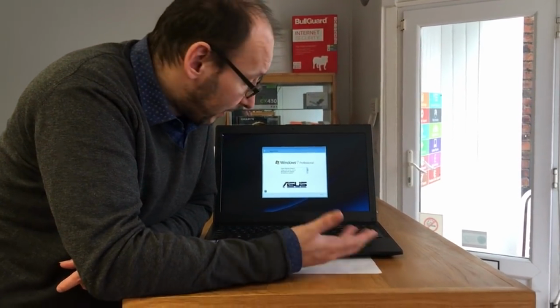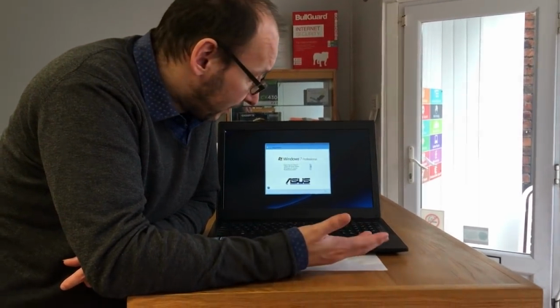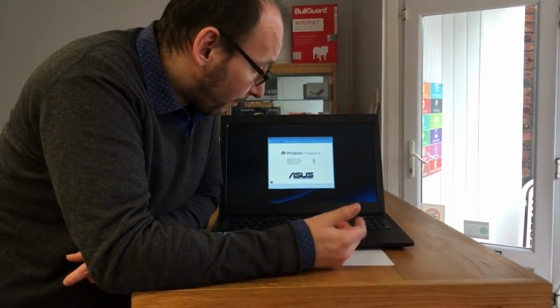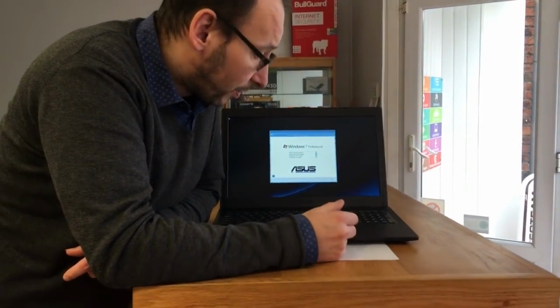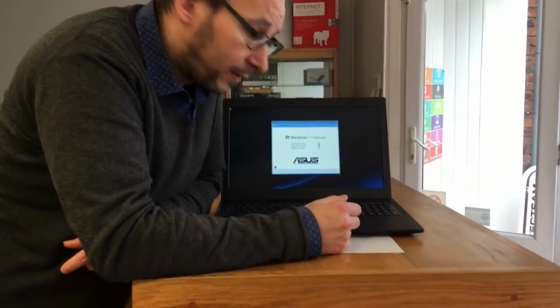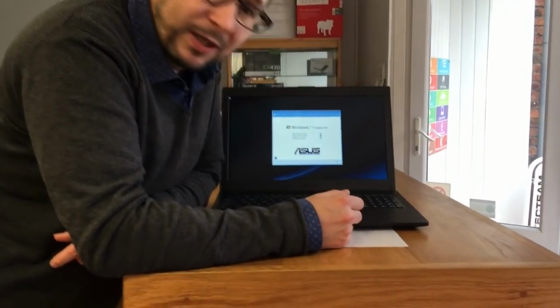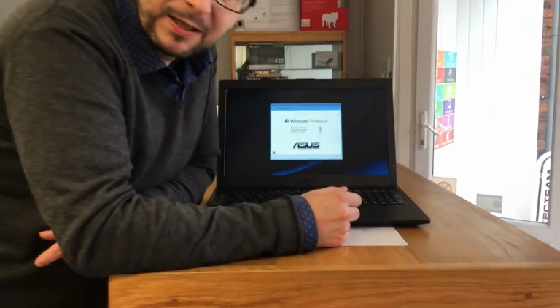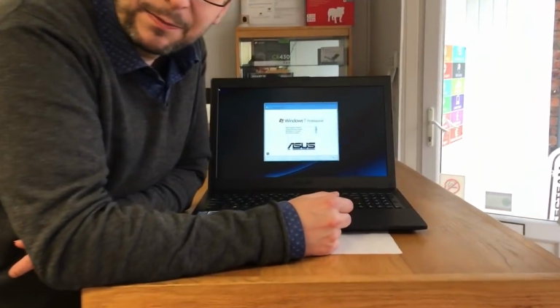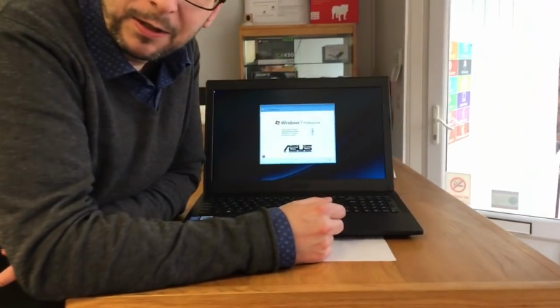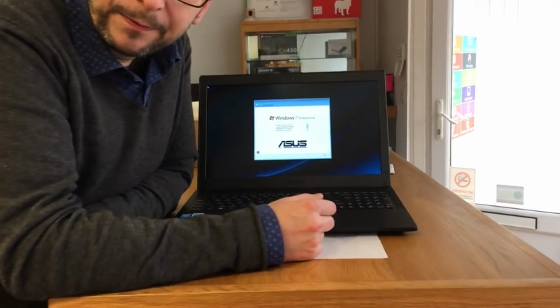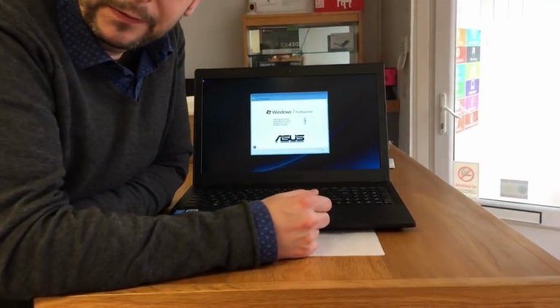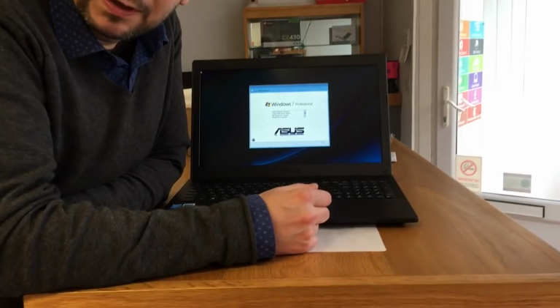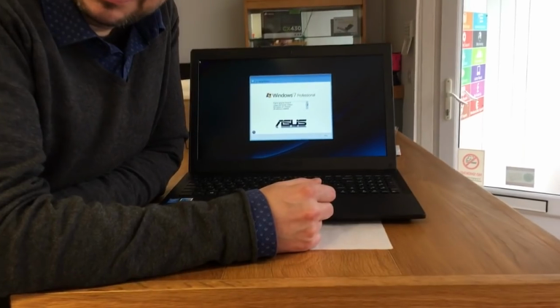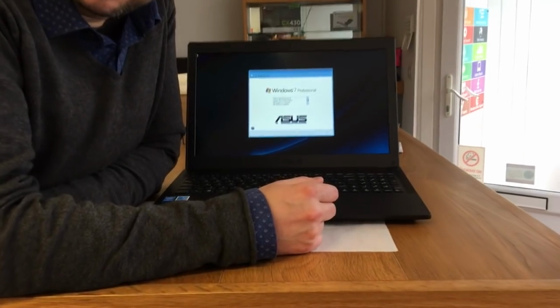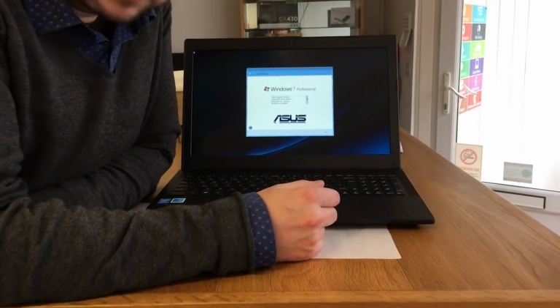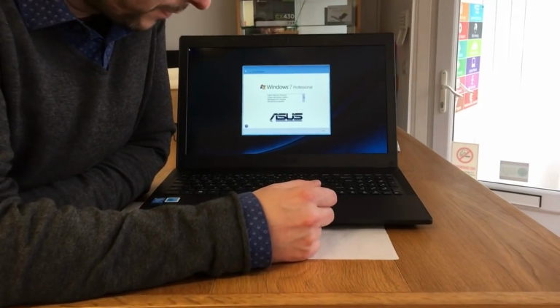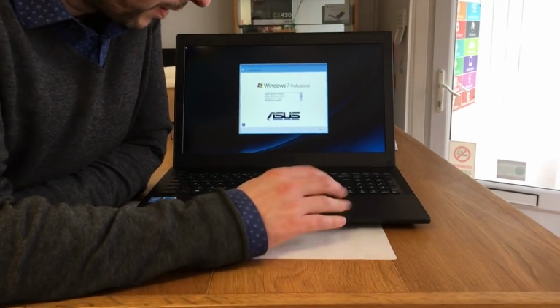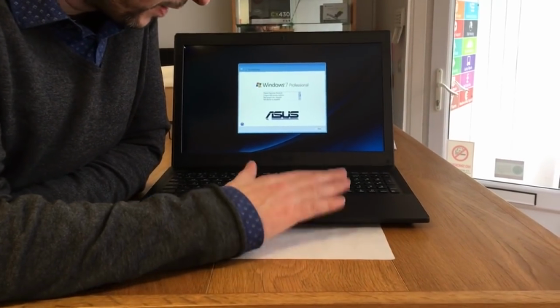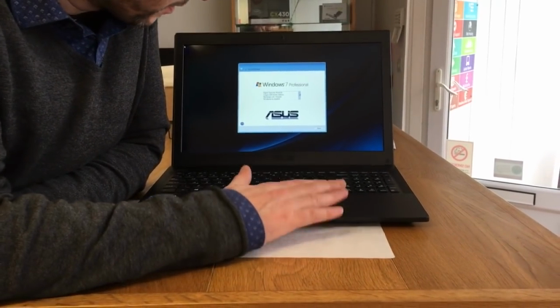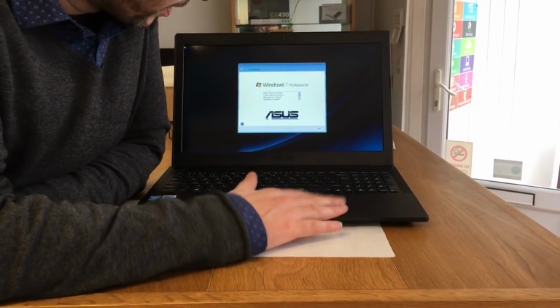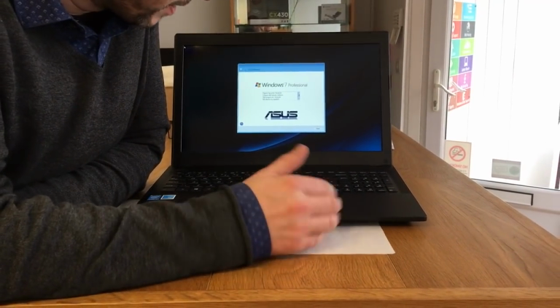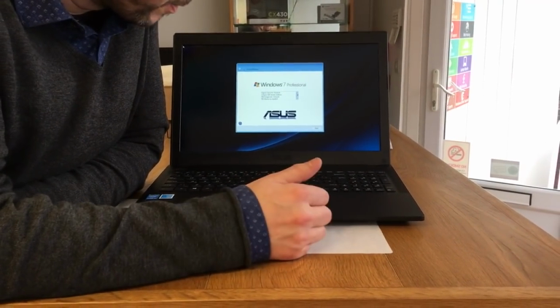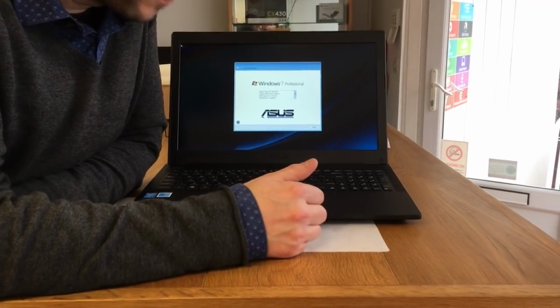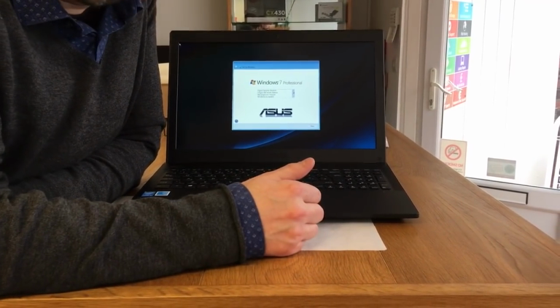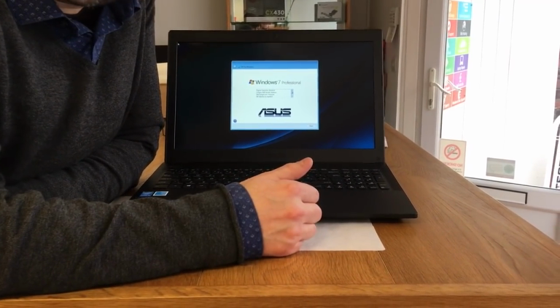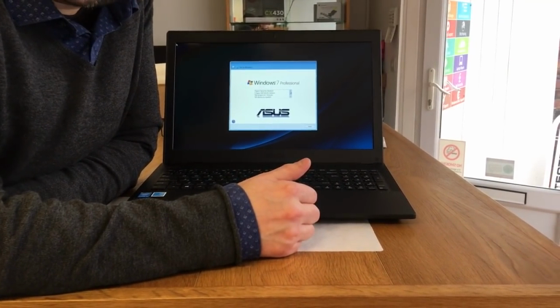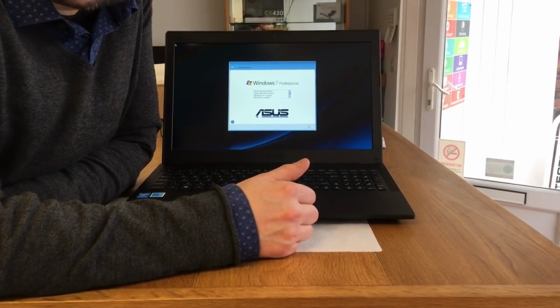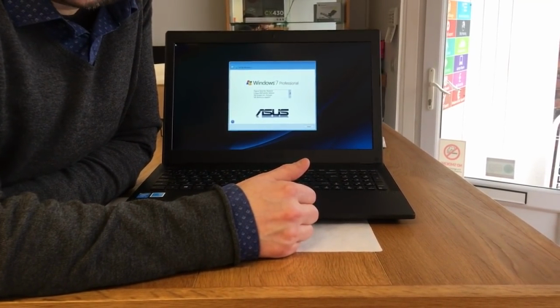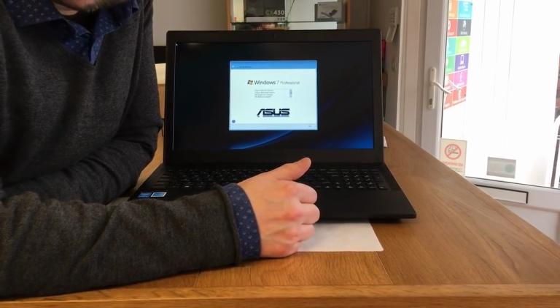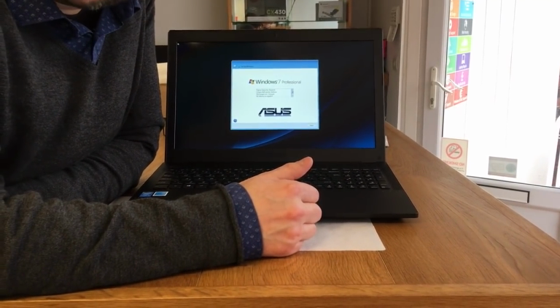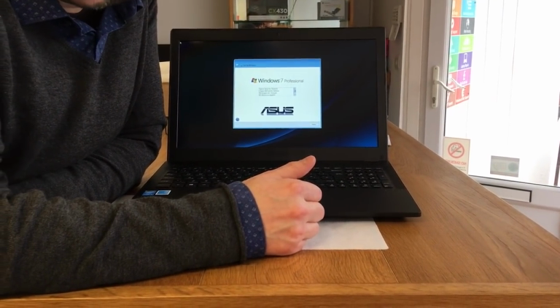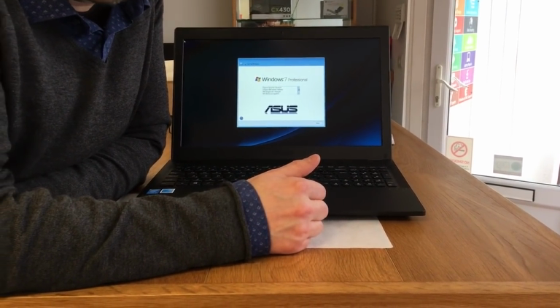Anyway, this is the unboxing of the Asus Pro. I think it's quite a nice product for the price — it's a good price. Thank you.